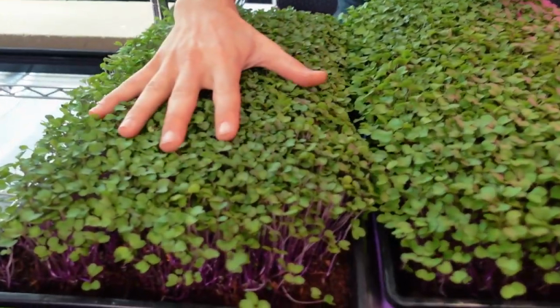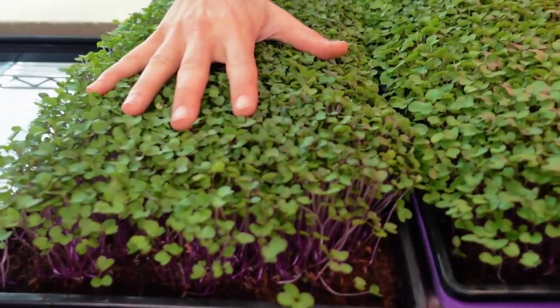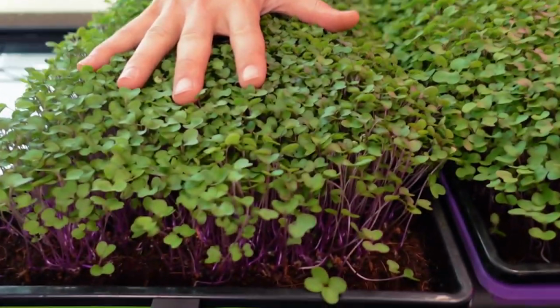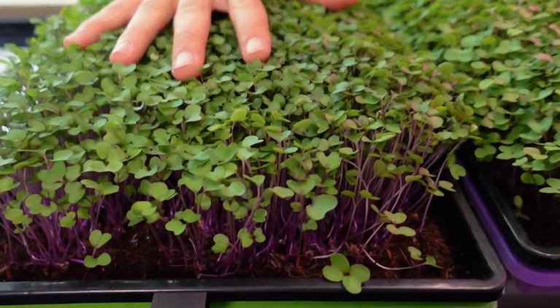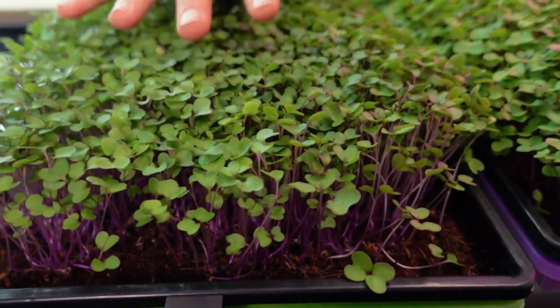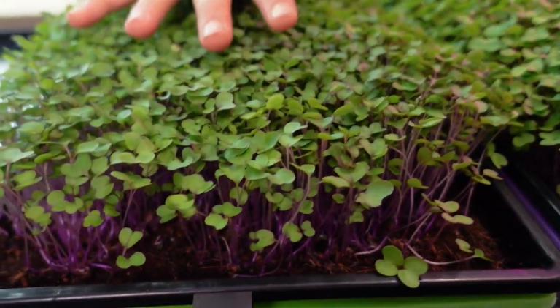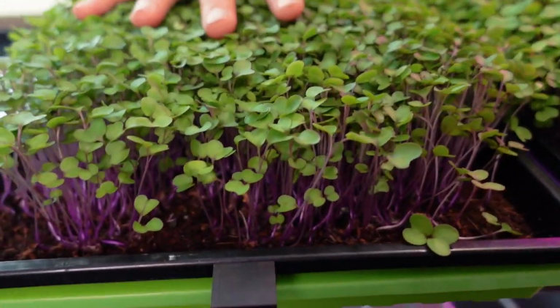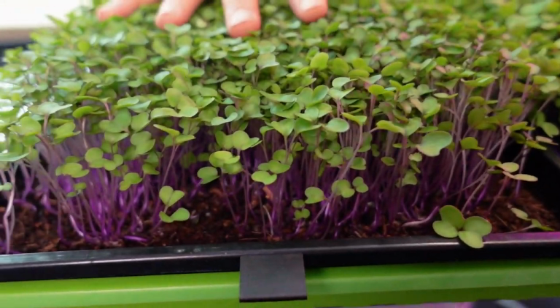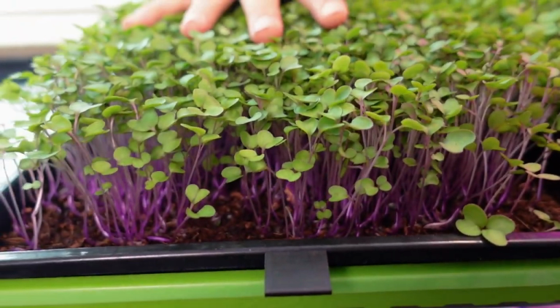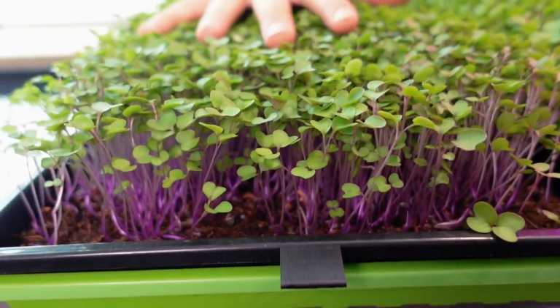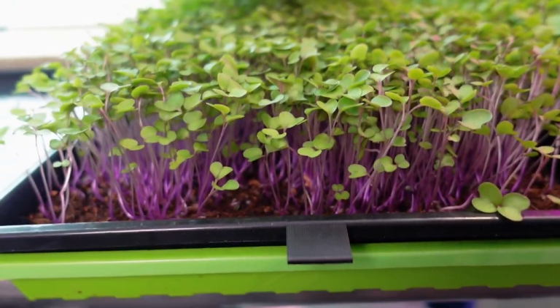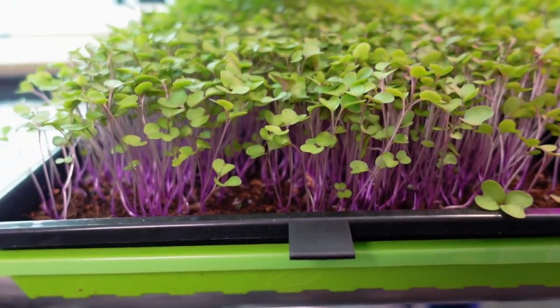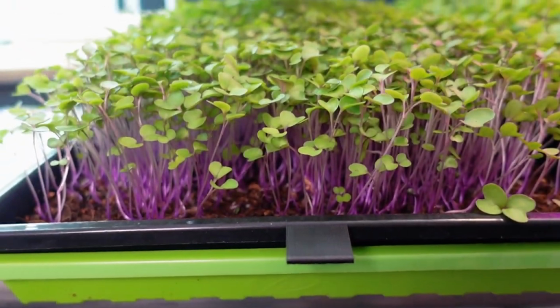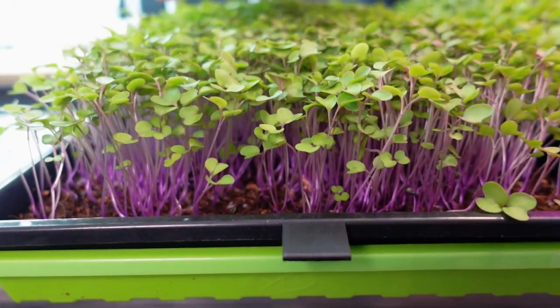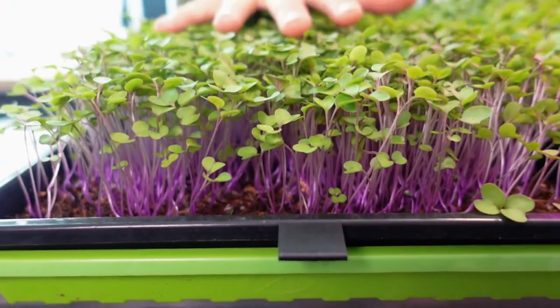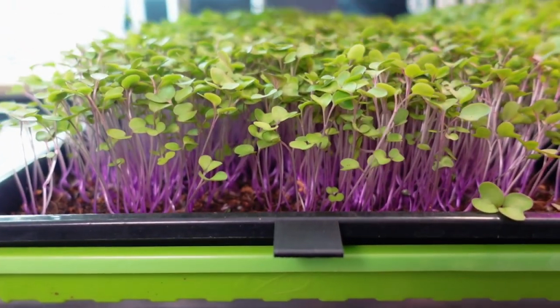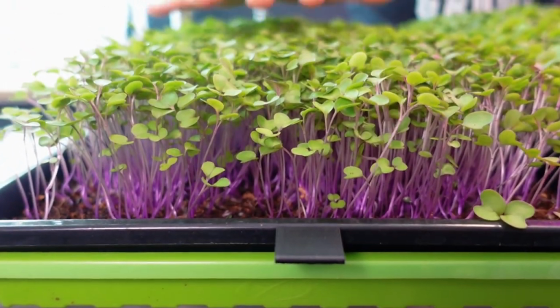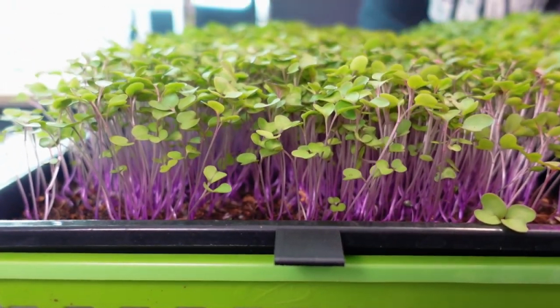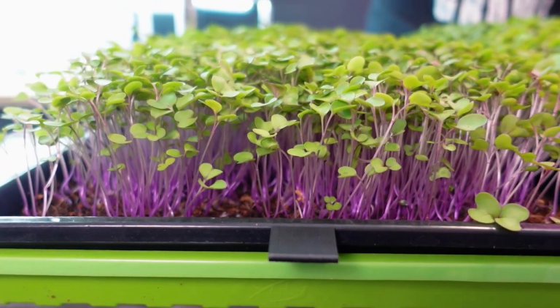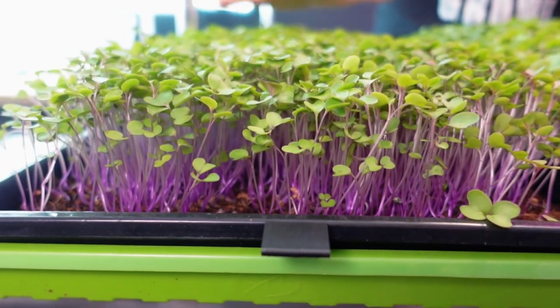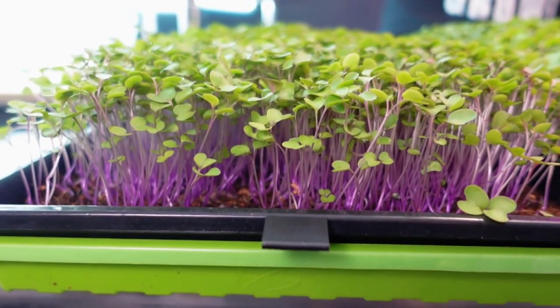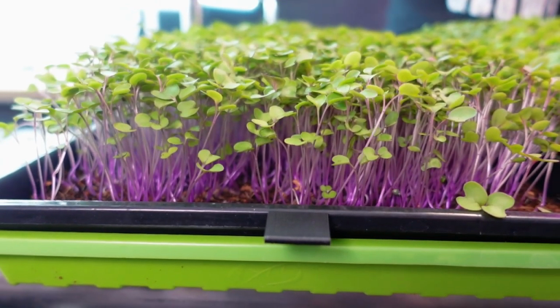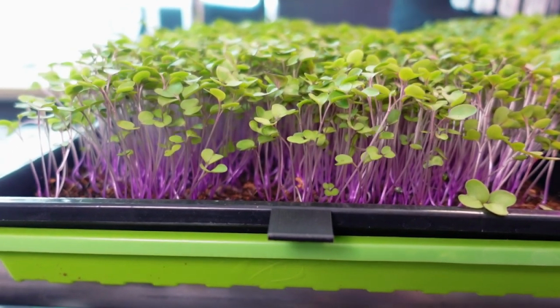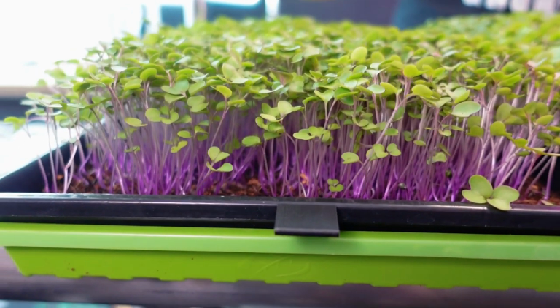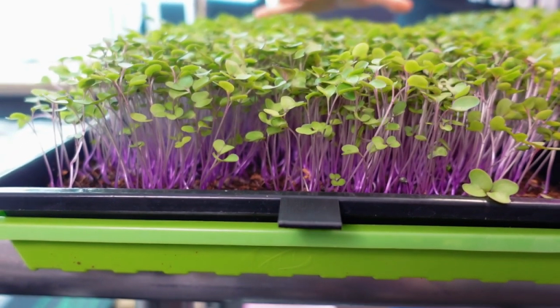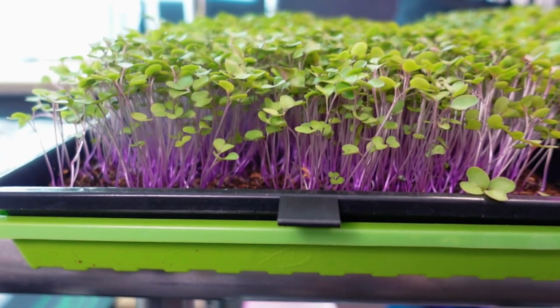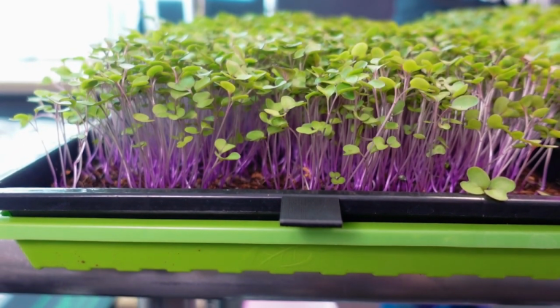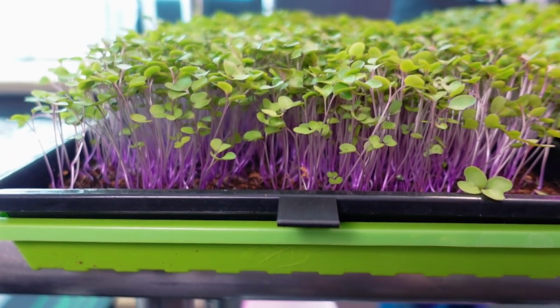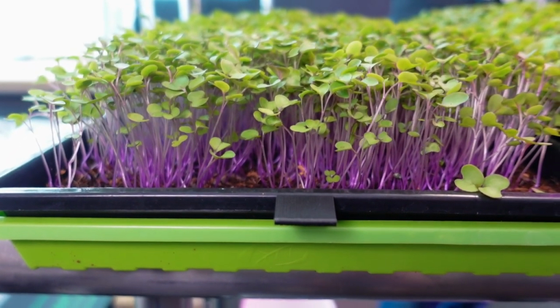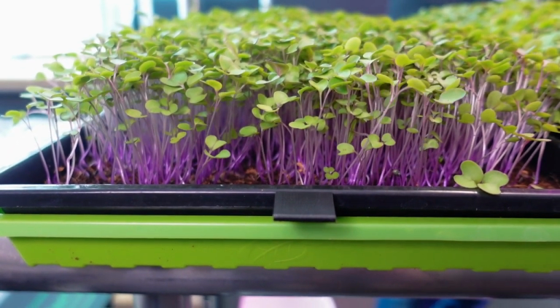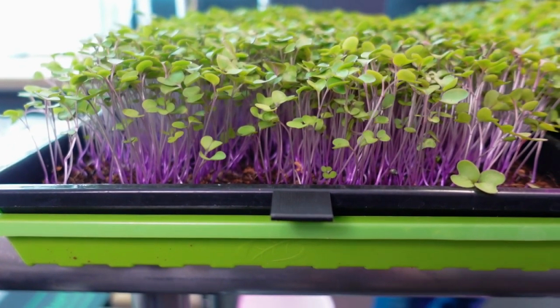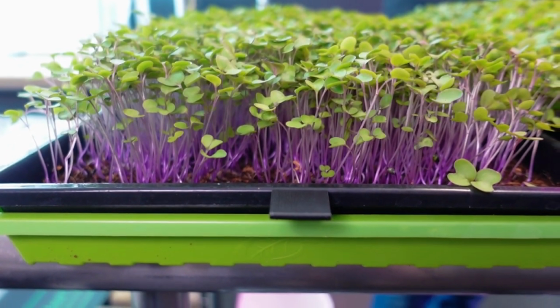So the green tray — this is water only. This received only filtered water that was pH balanced to the 6.0 range, to keep it even with the nutrient water pH, which was also around 6.0.